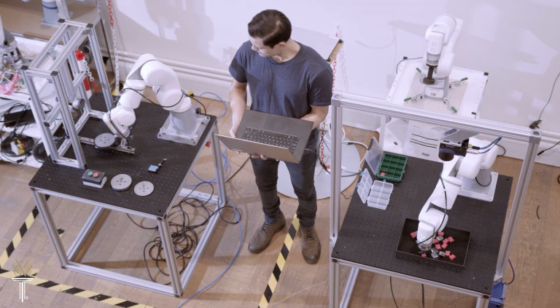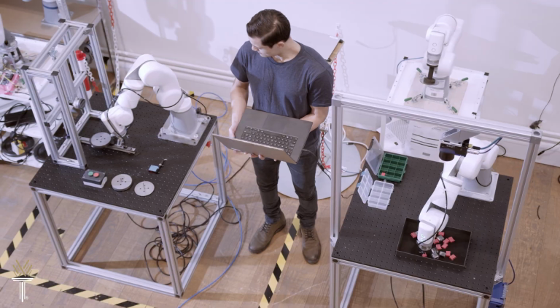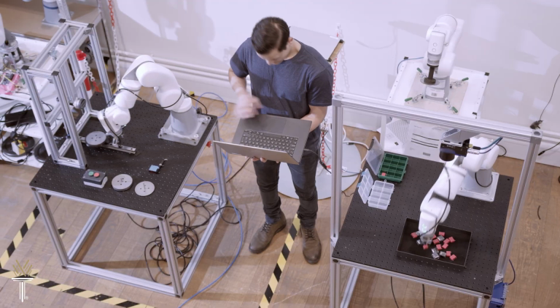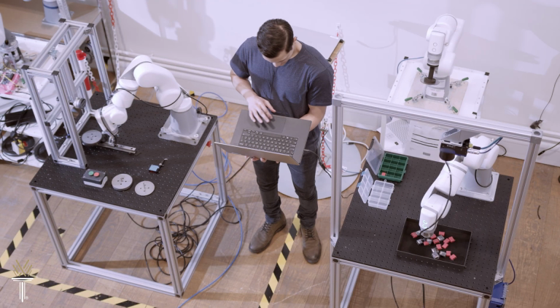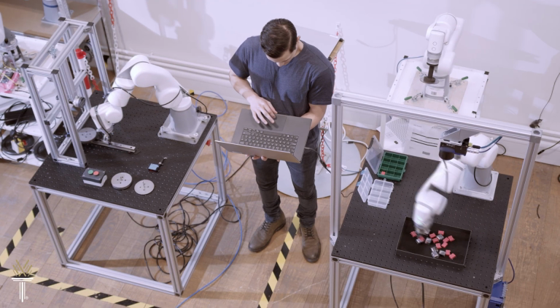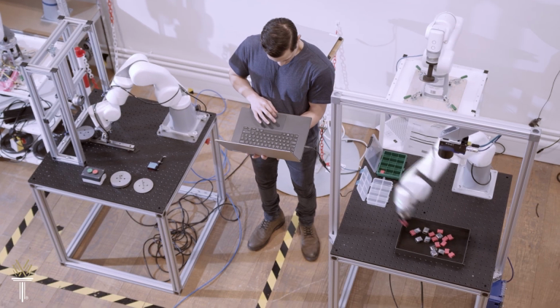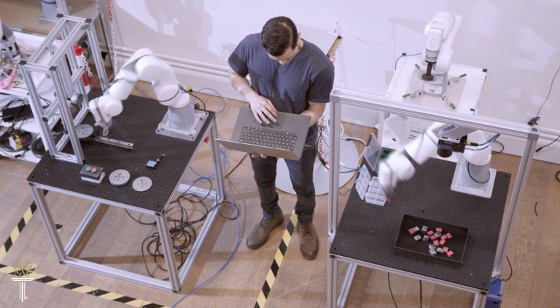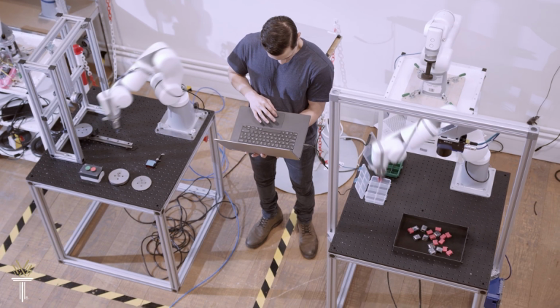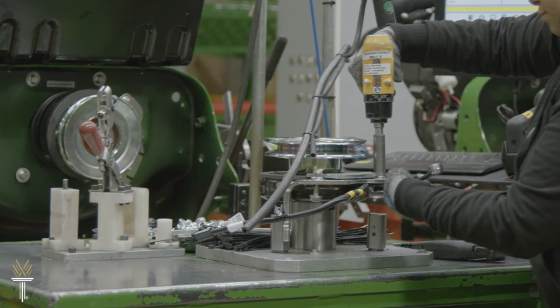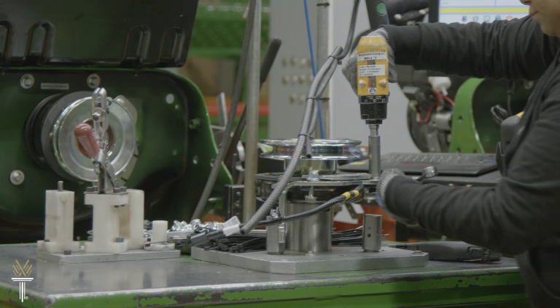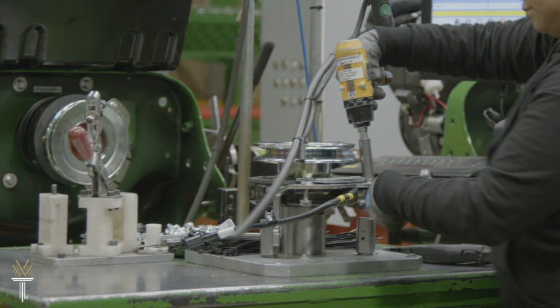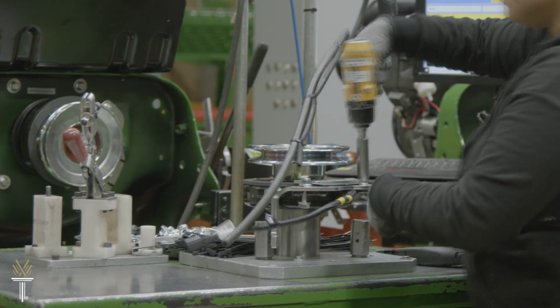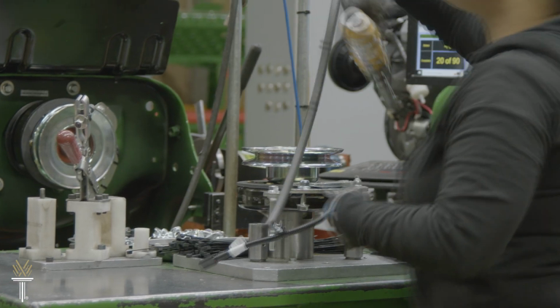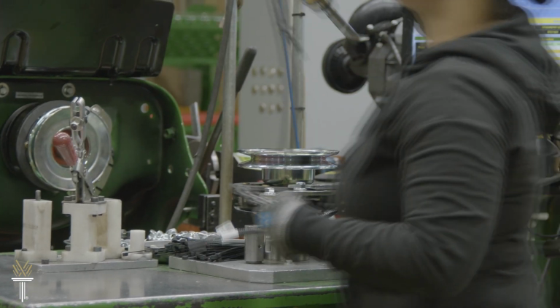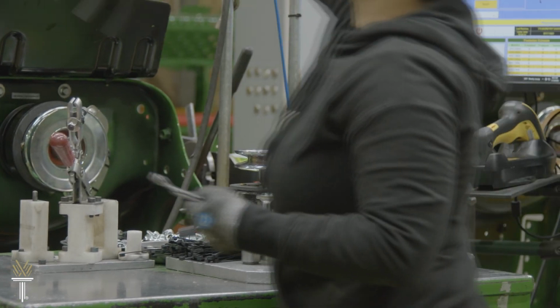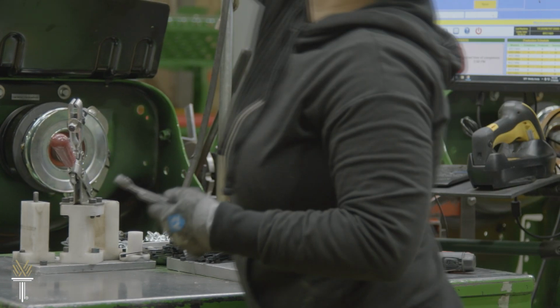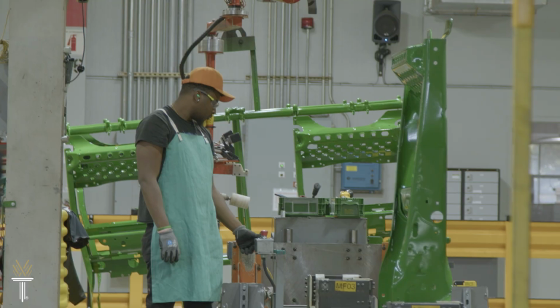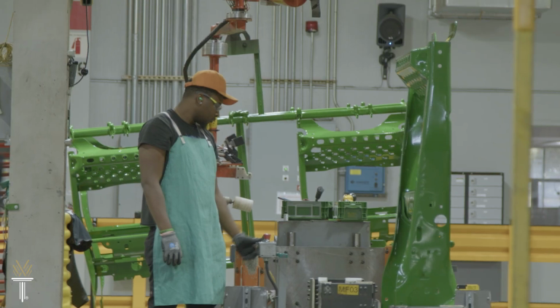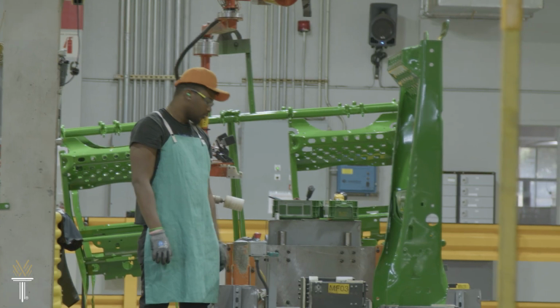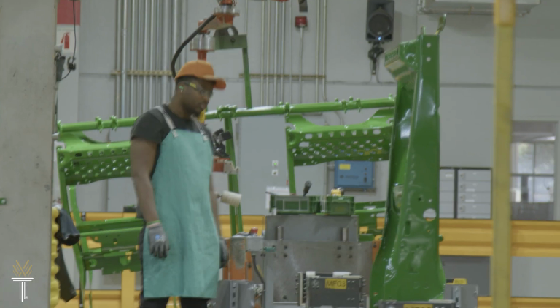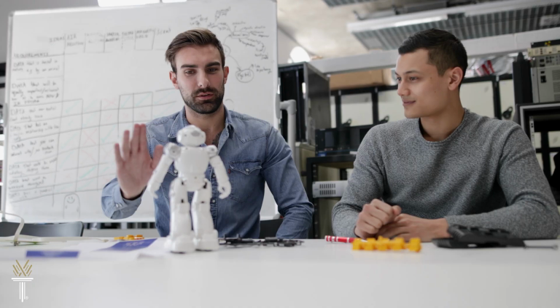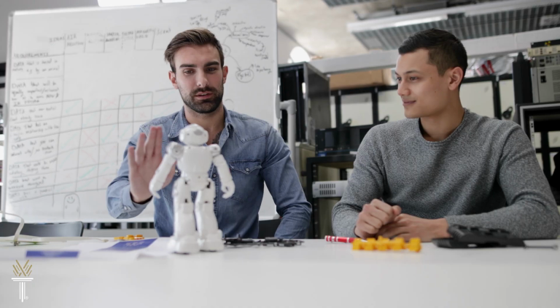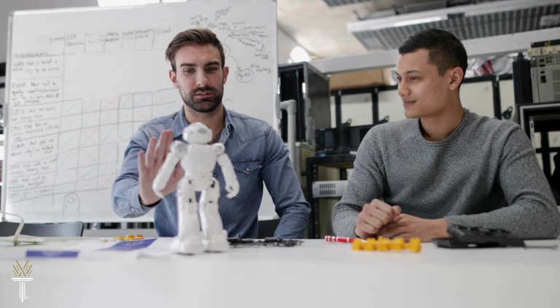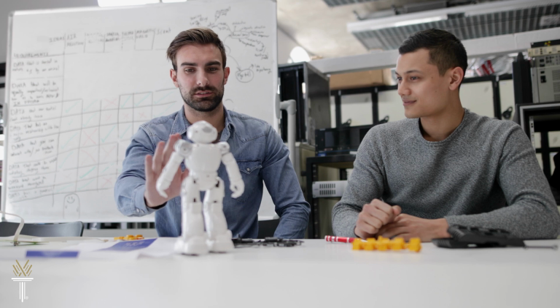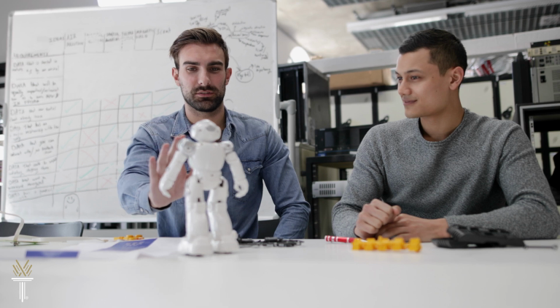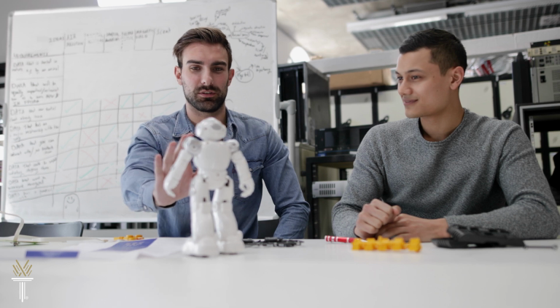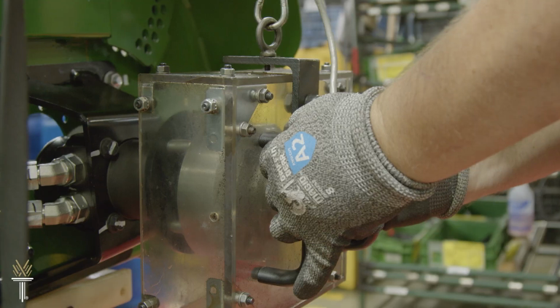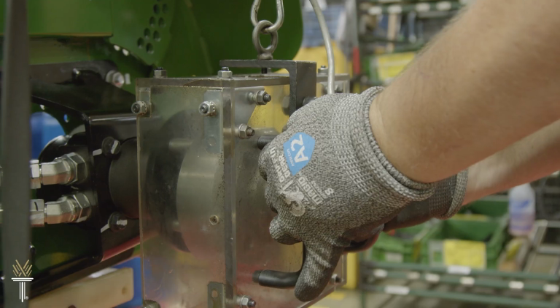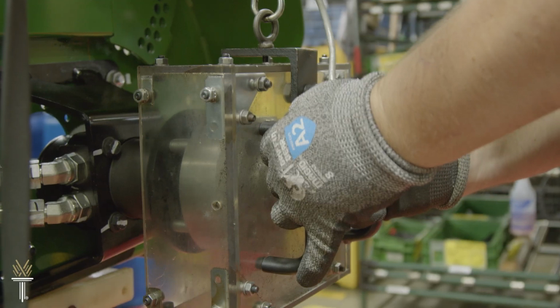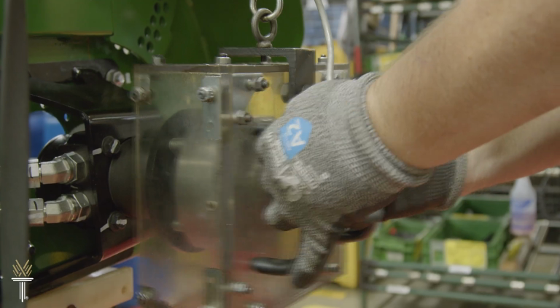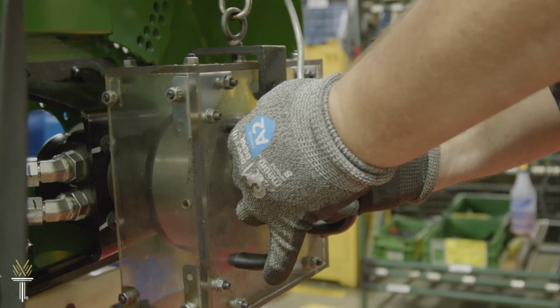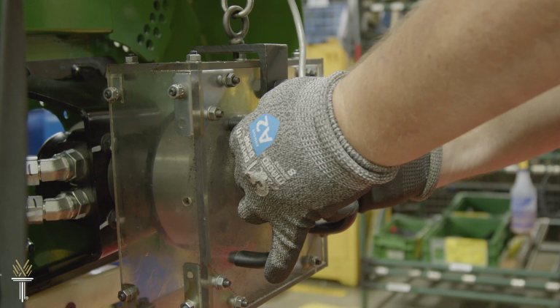Mechanical engineering technicians work in advanced manufacturing, fabrication, research and development, and even service industries.